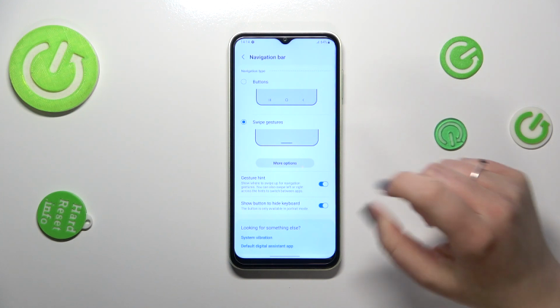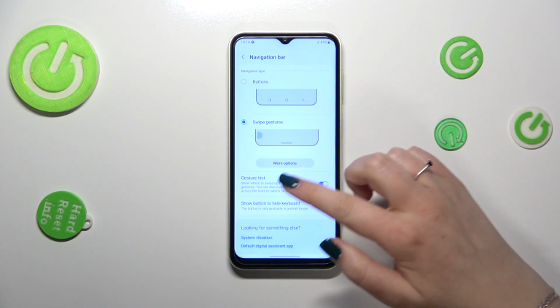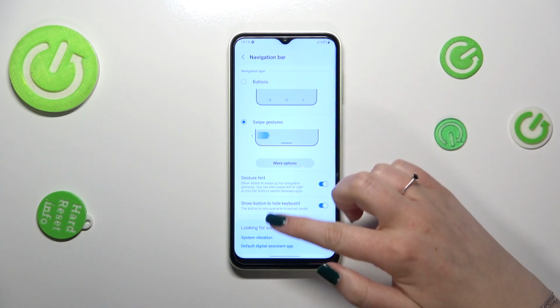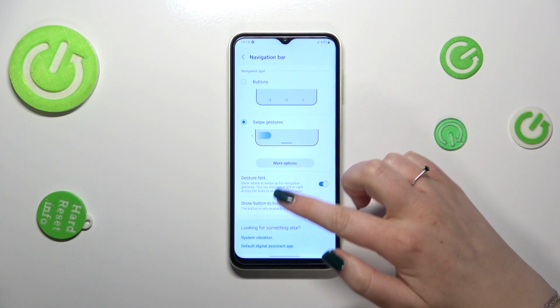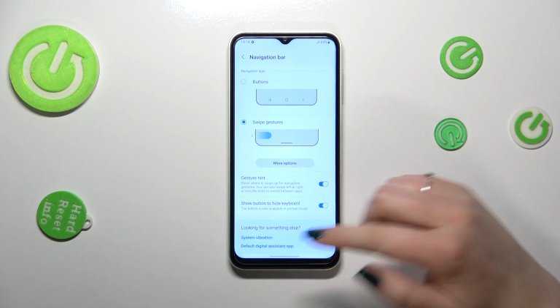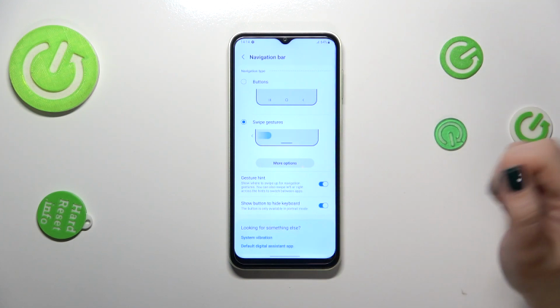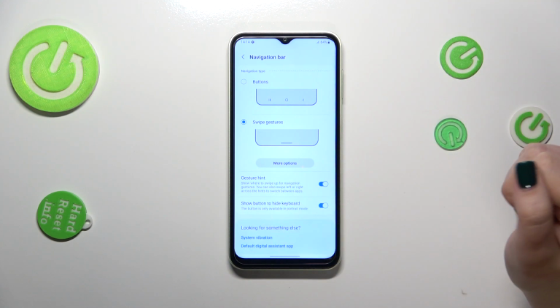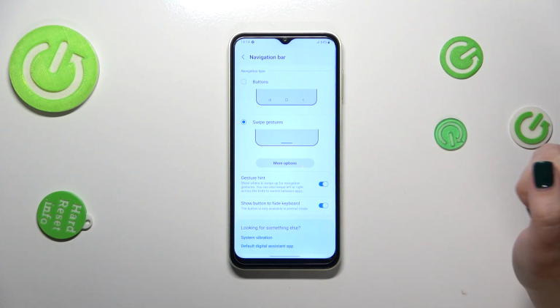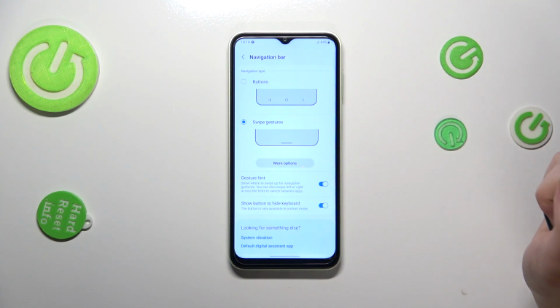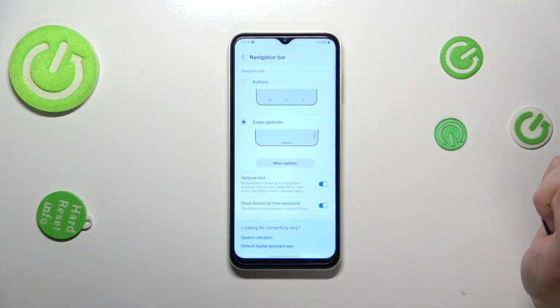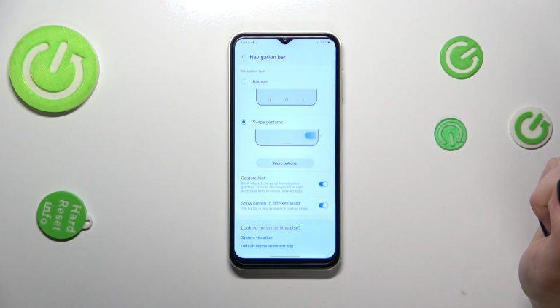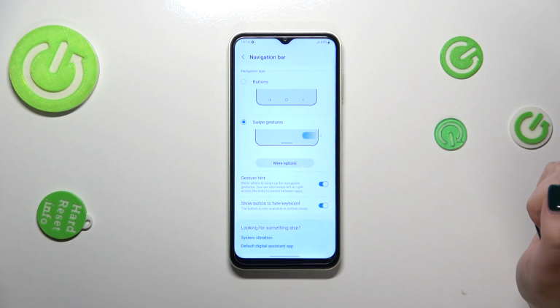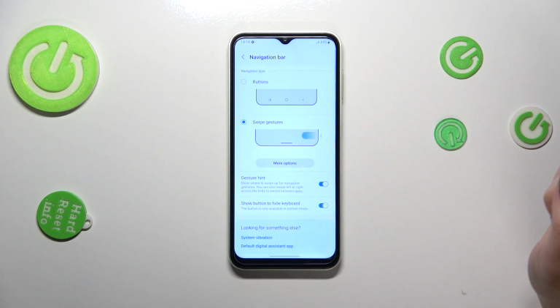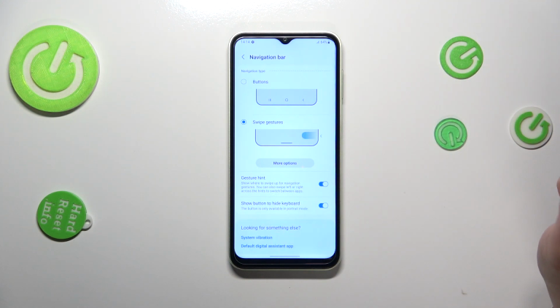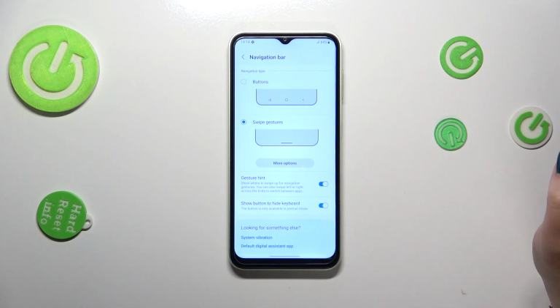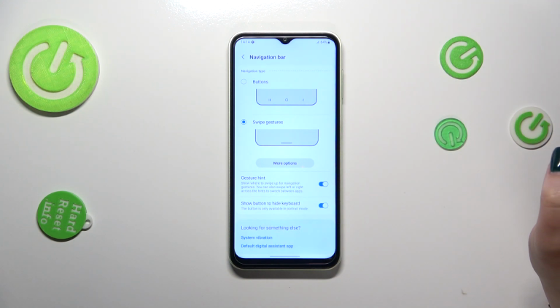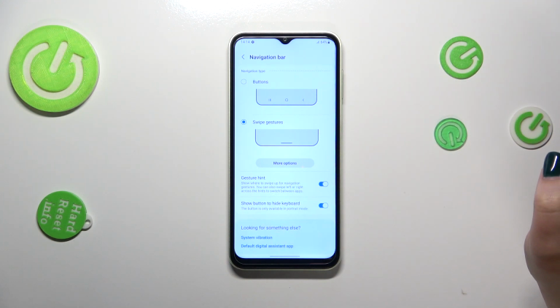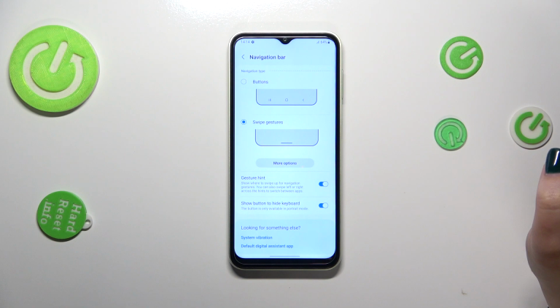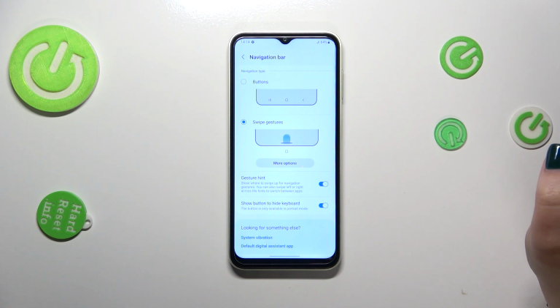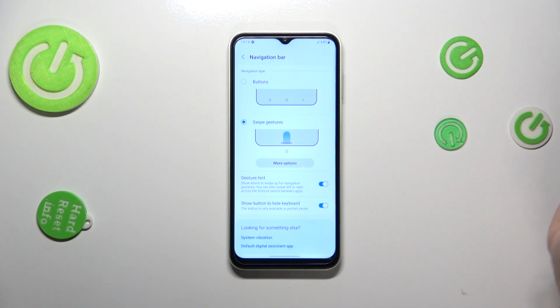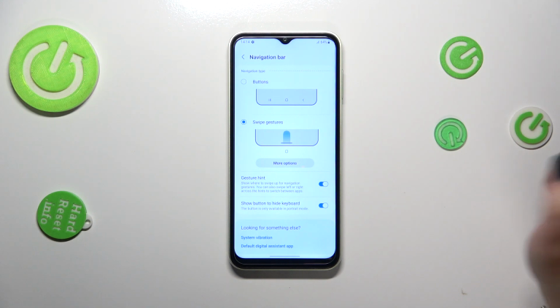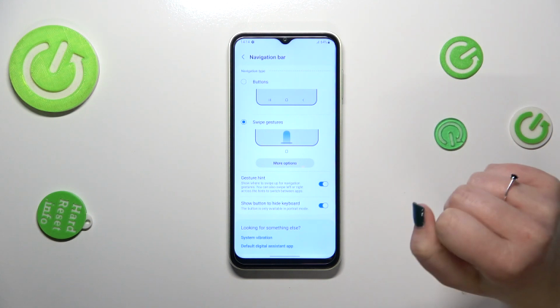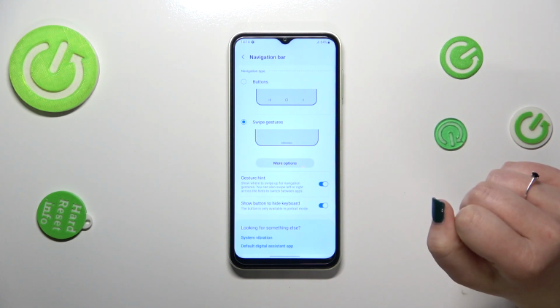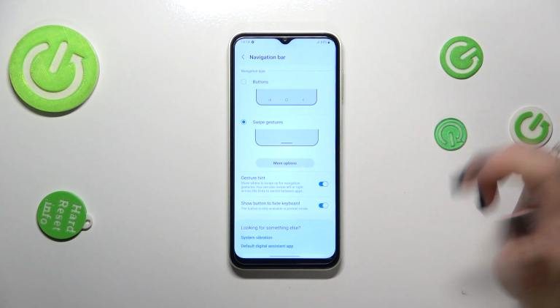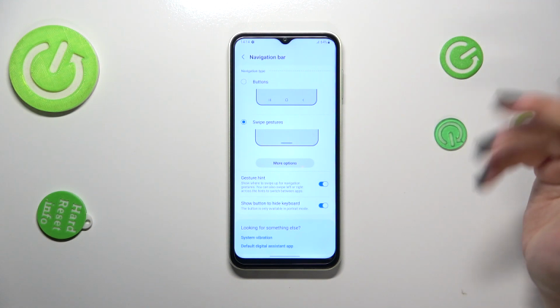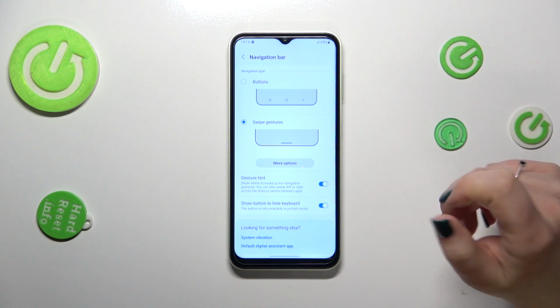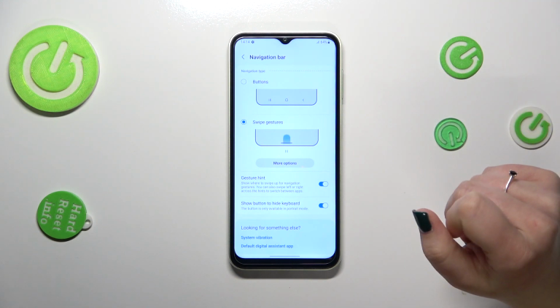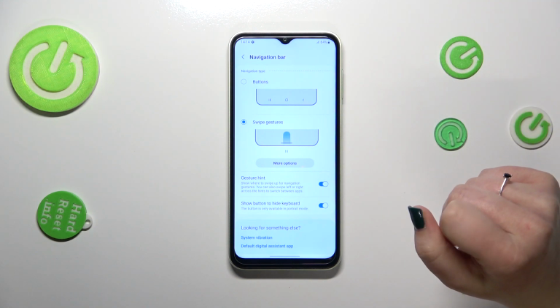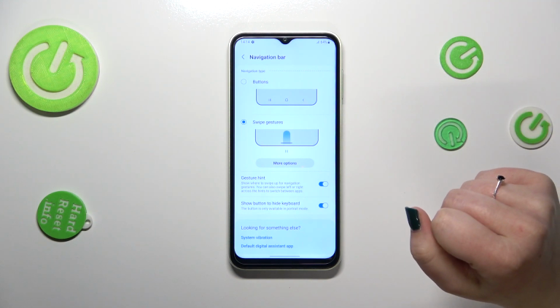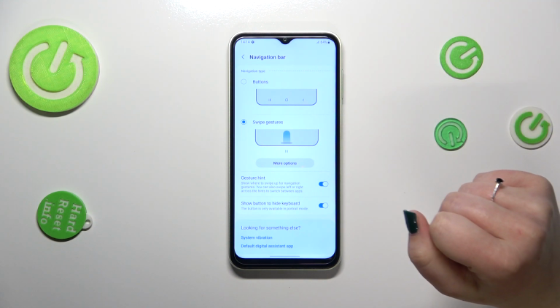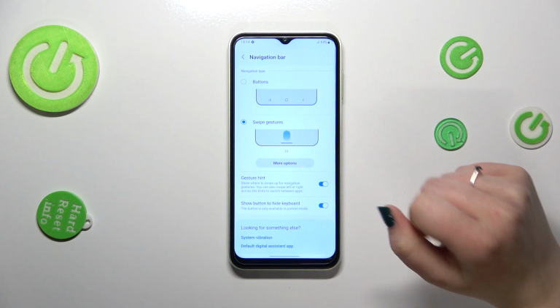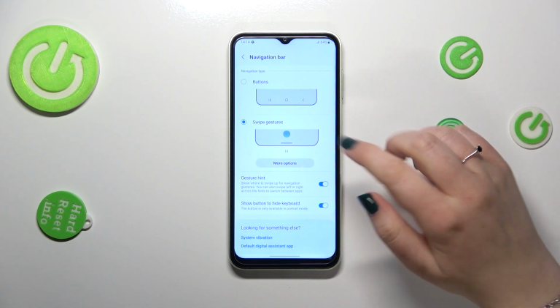Here we've also got options like gesture hint and show button to hide keyboard — it's up to you if you want to use them.